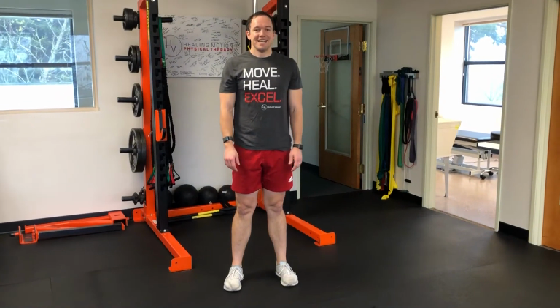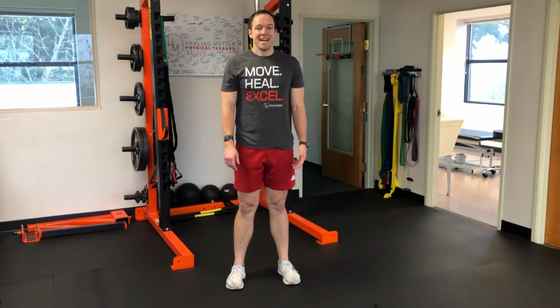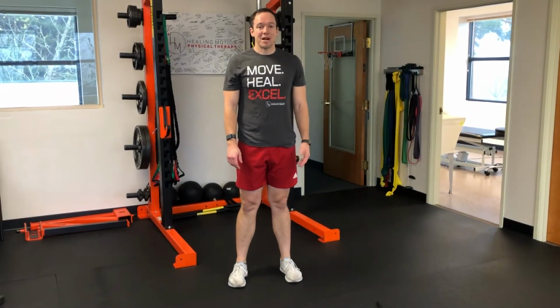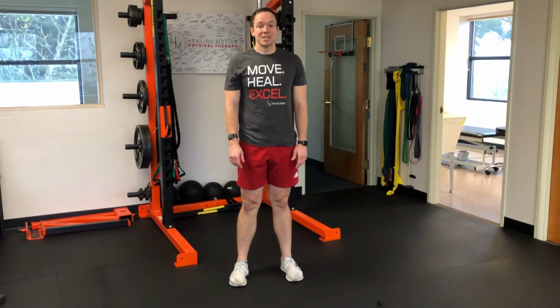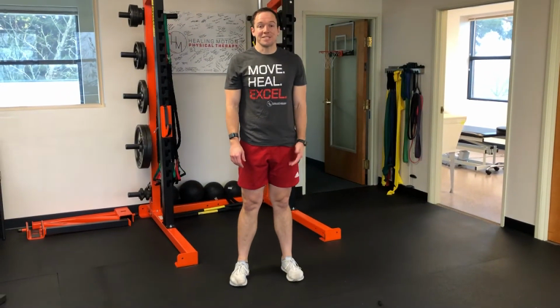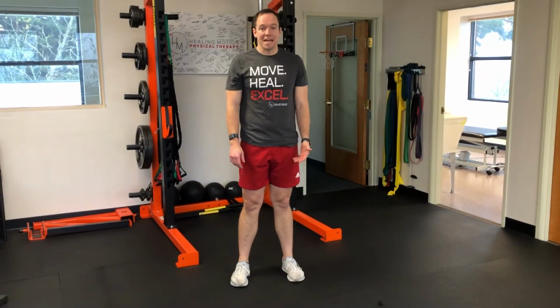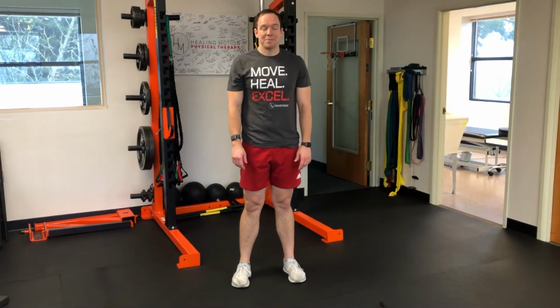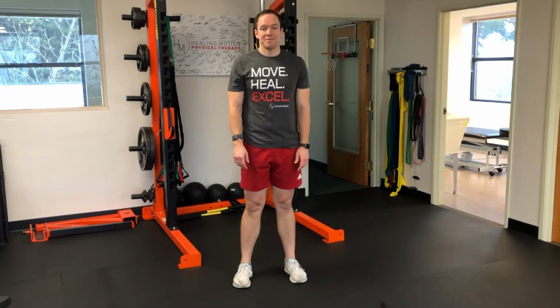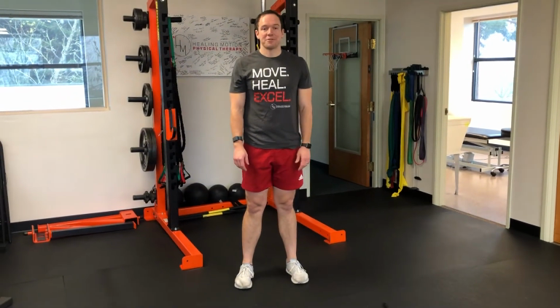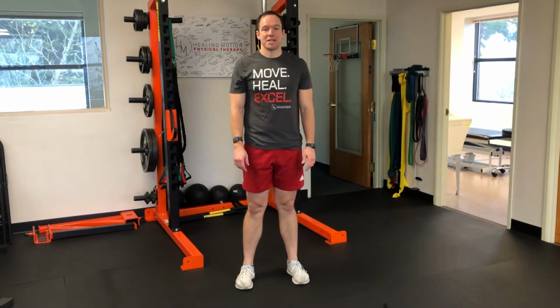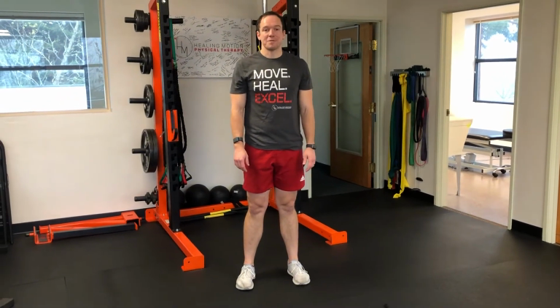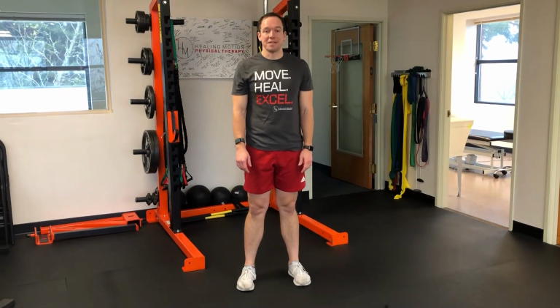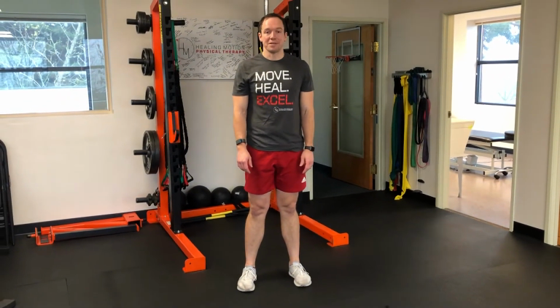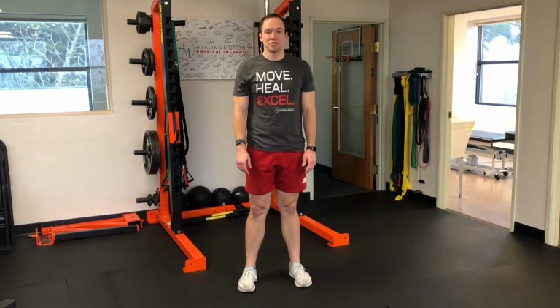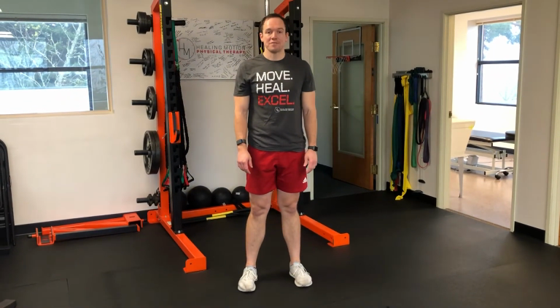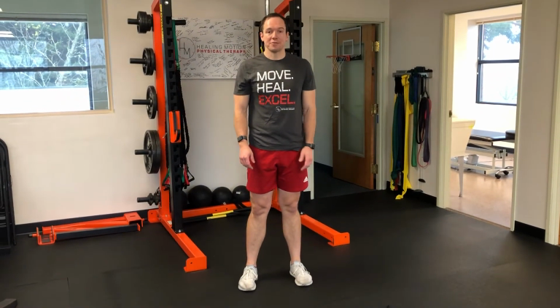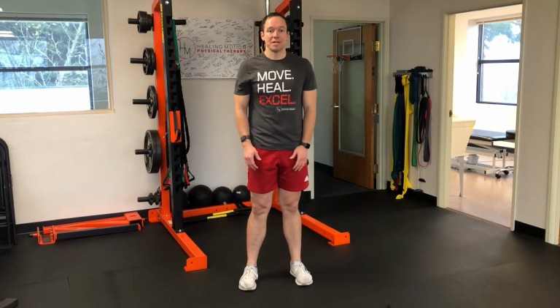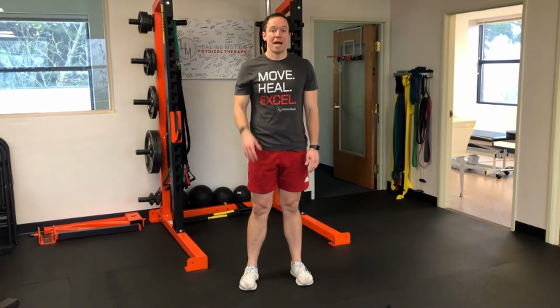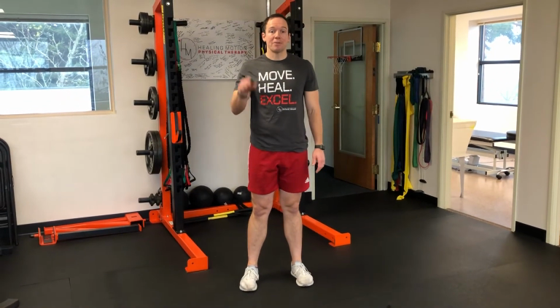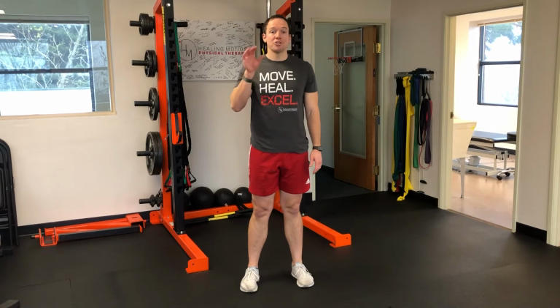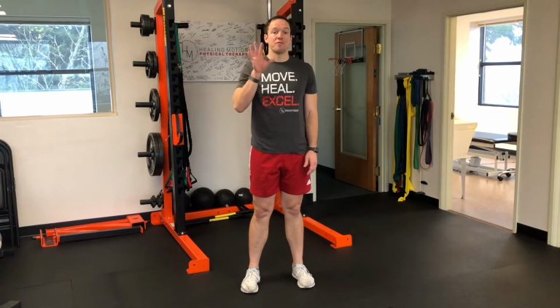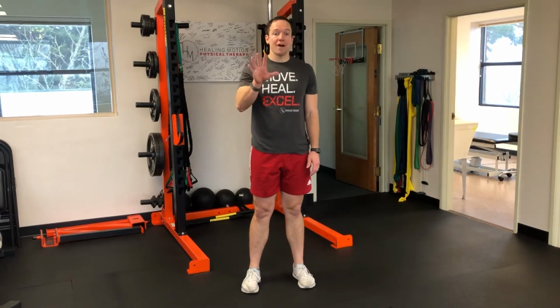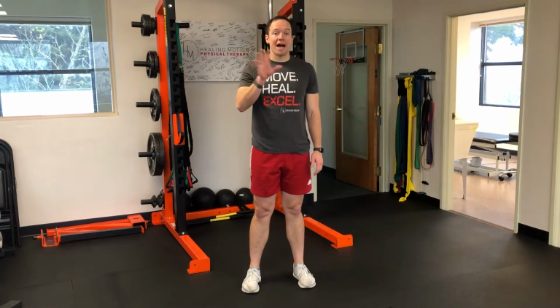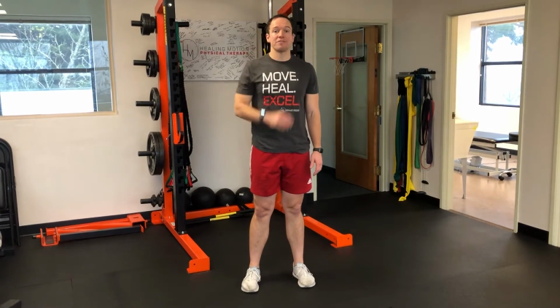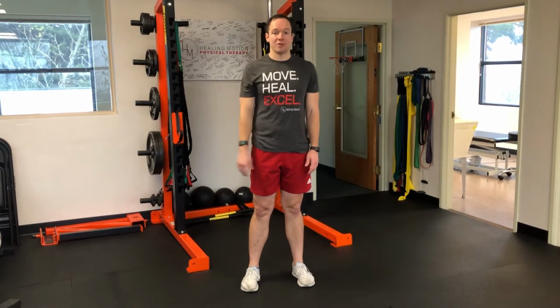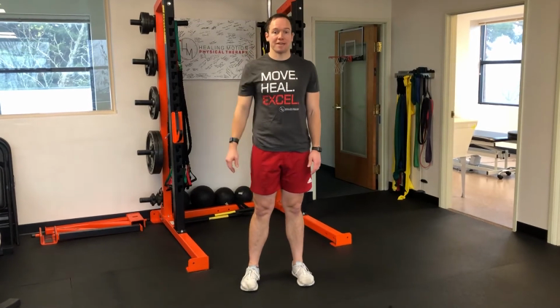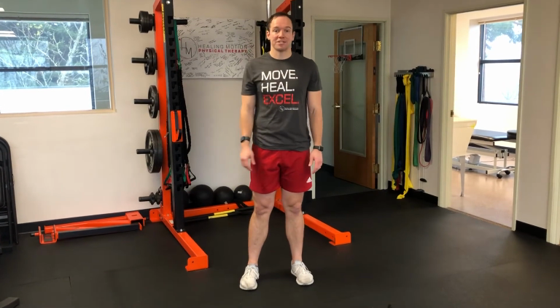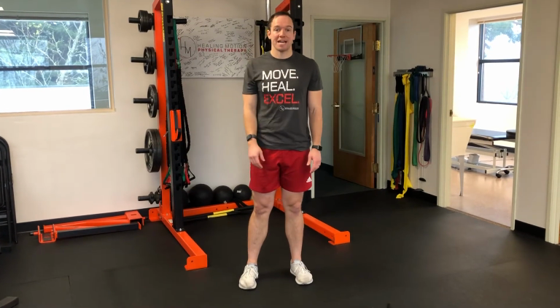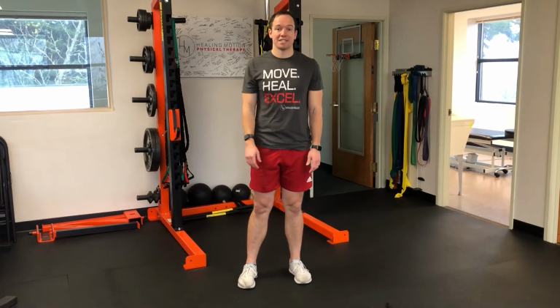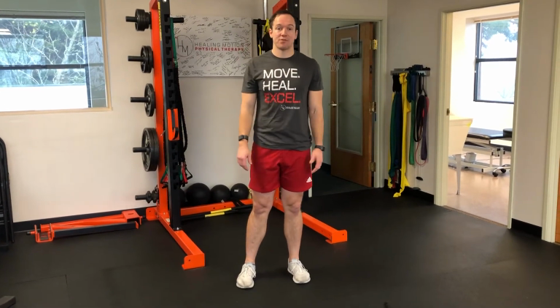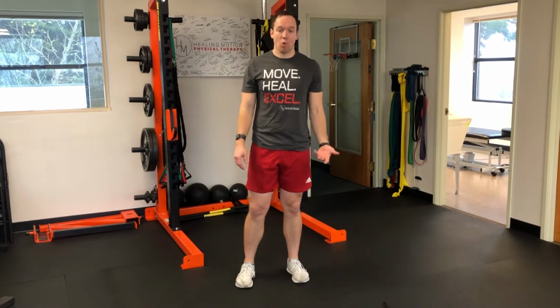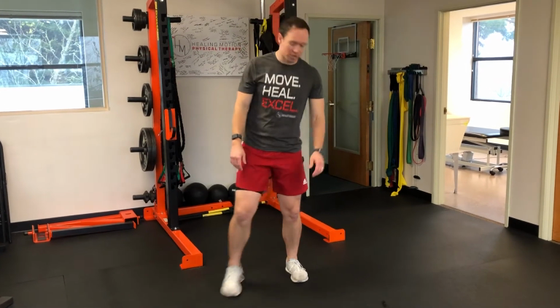Hey there, I'm Dr. Dane Happany, physical therapist with Healing Motion Physical Therapy. I'm going to show you five strength exercises for walkers.